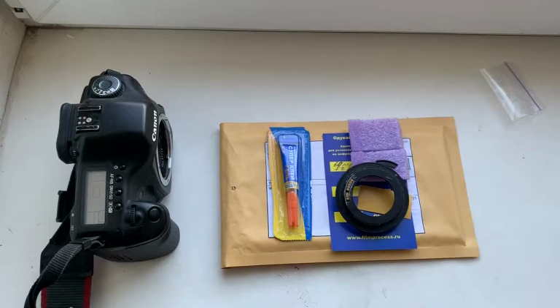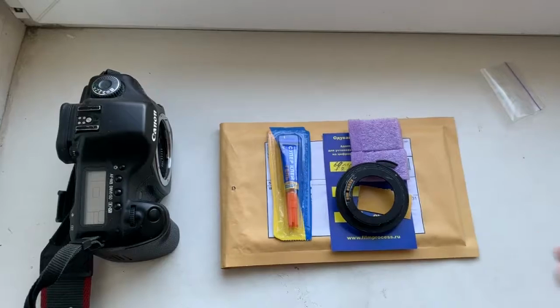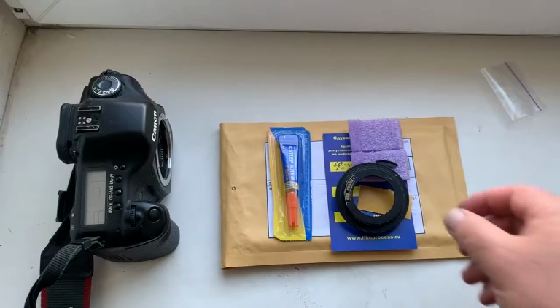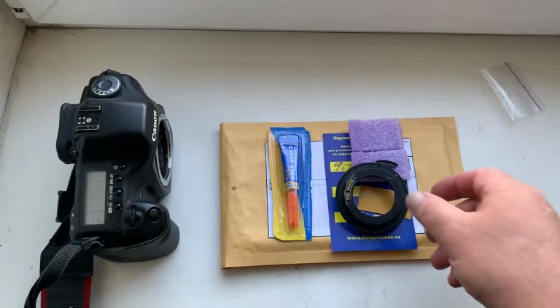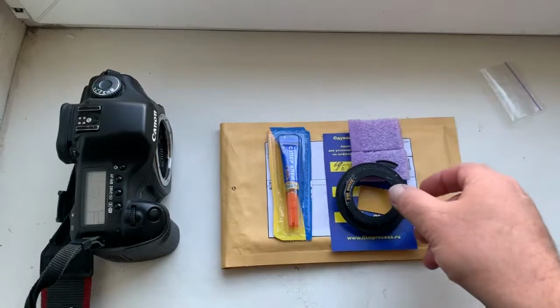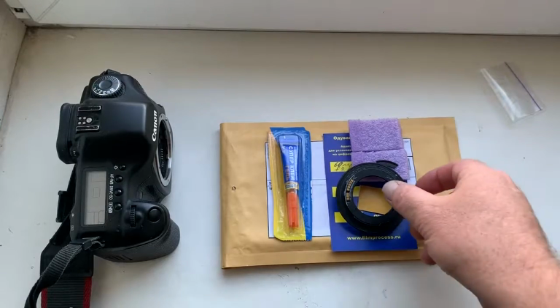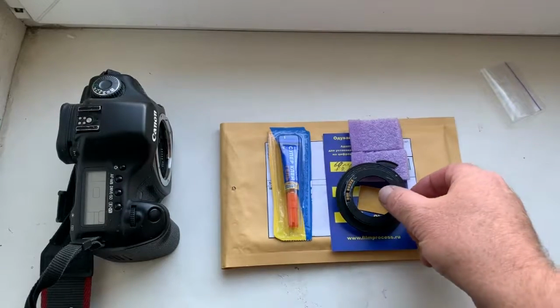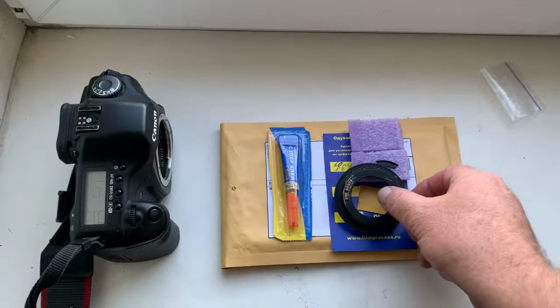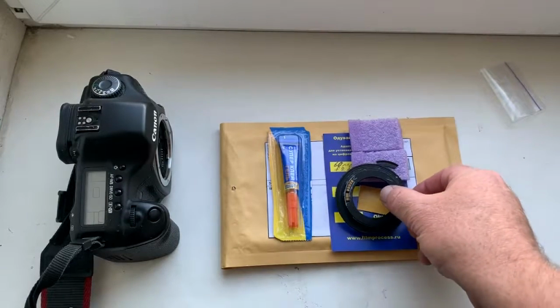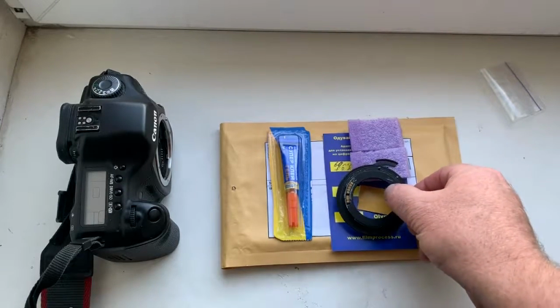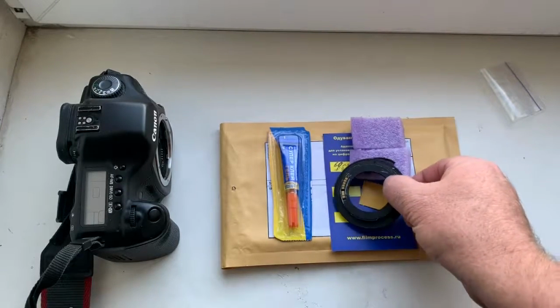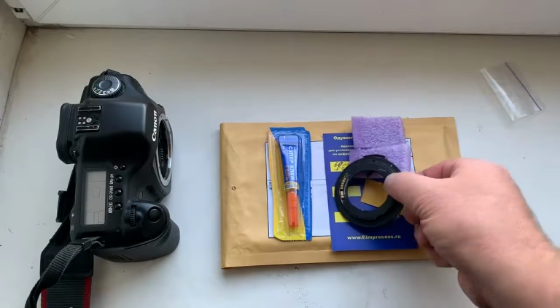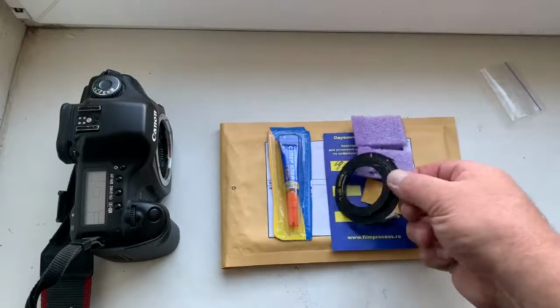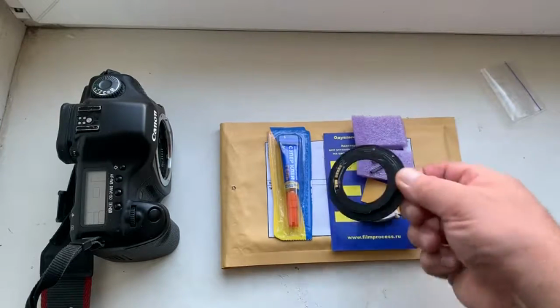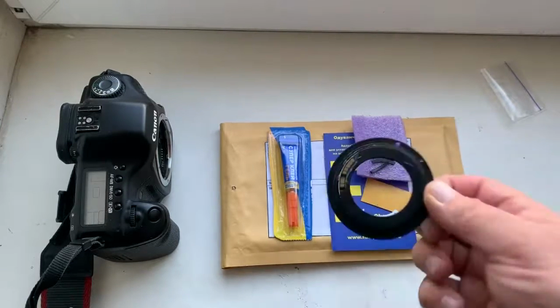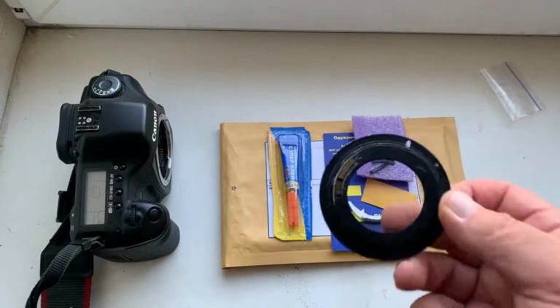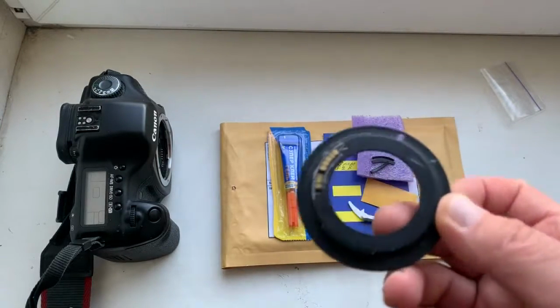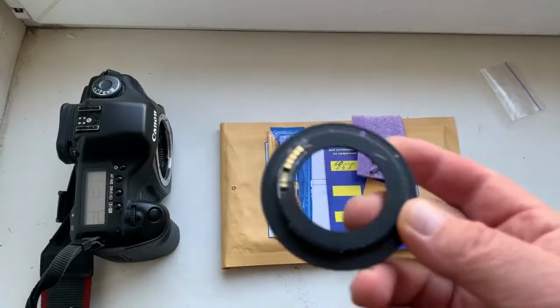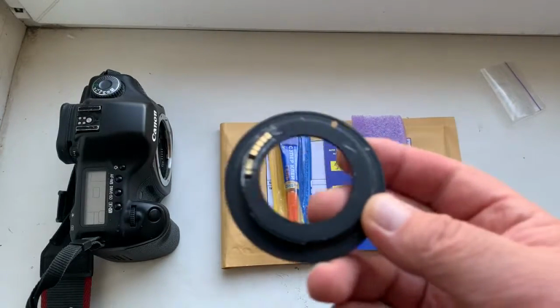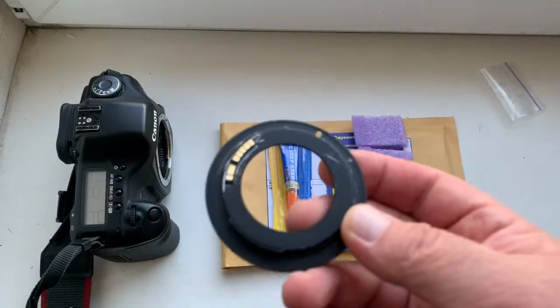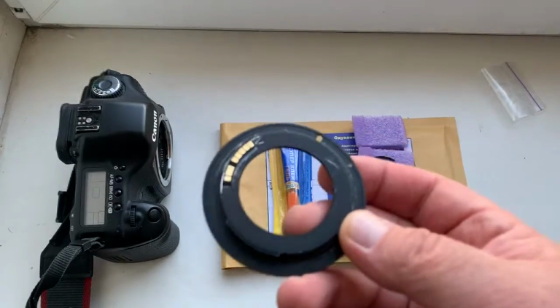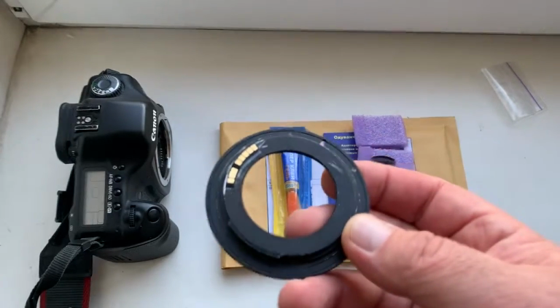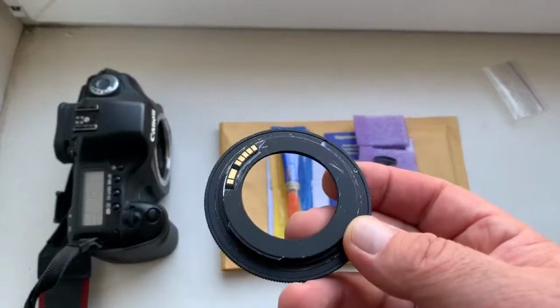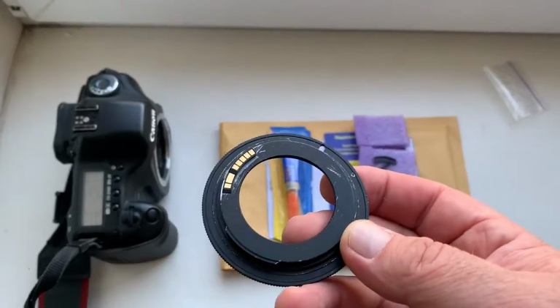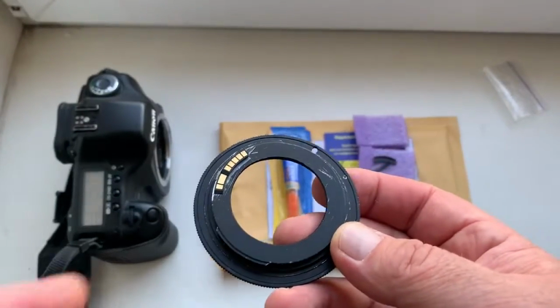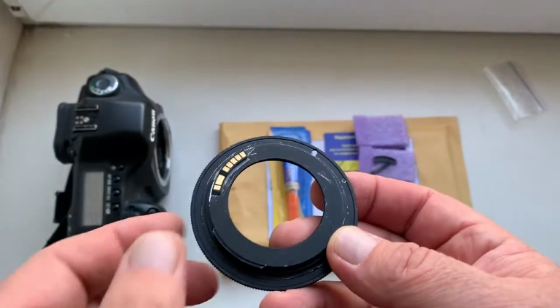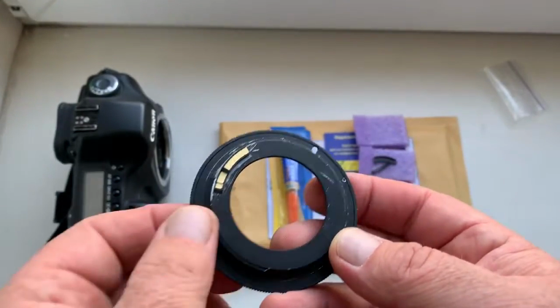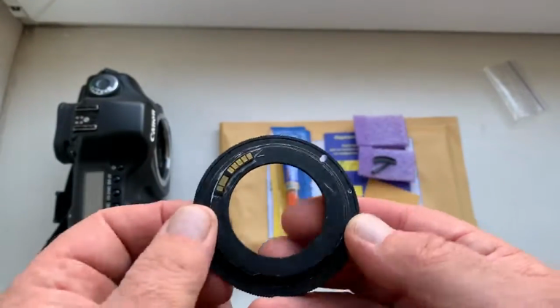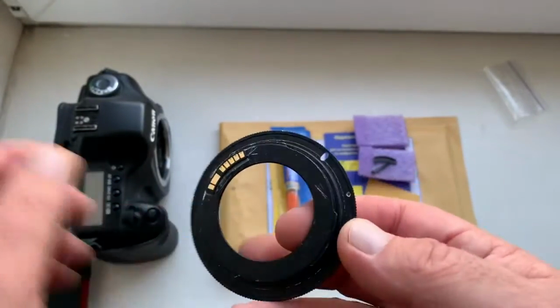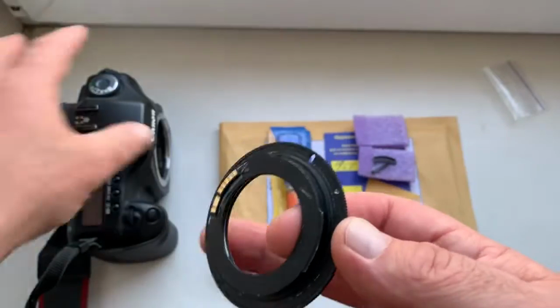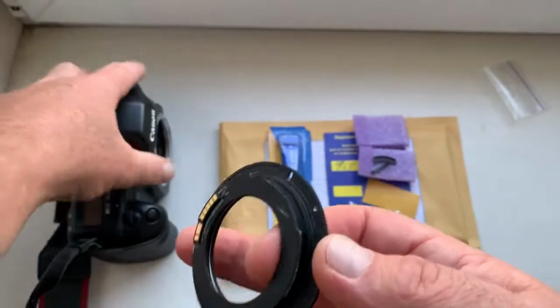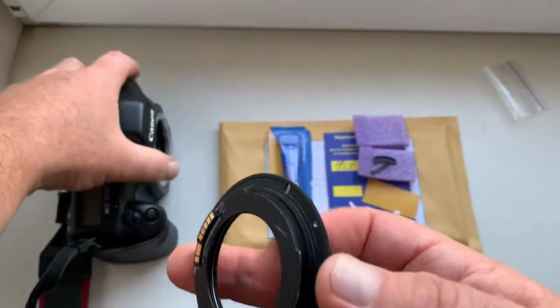Hello Manel, this video is about a new chip. Look, this is your chip.